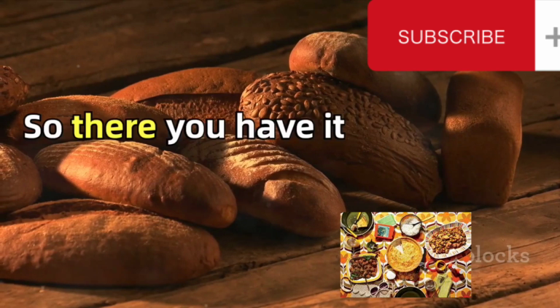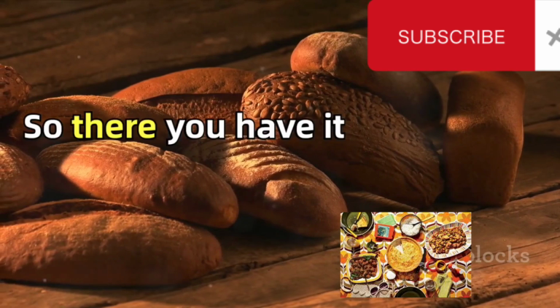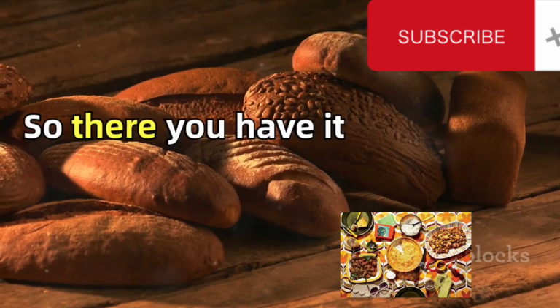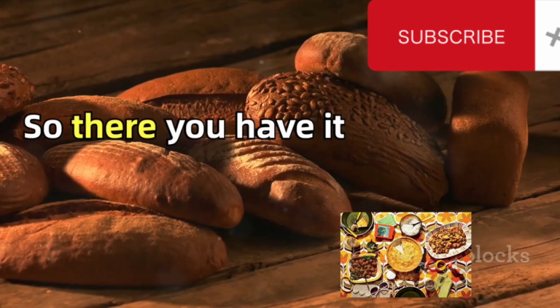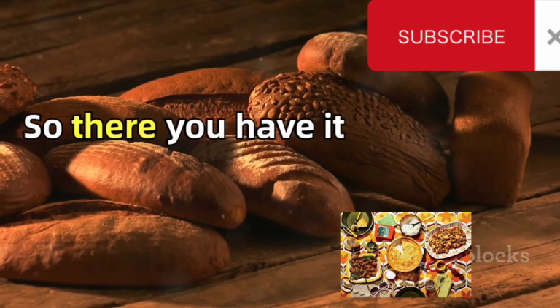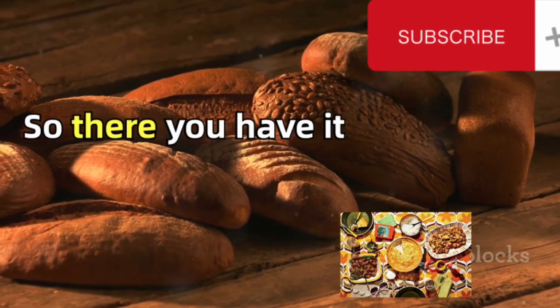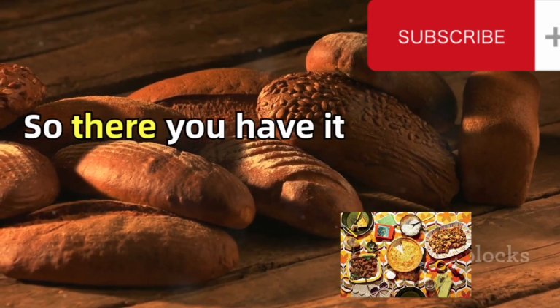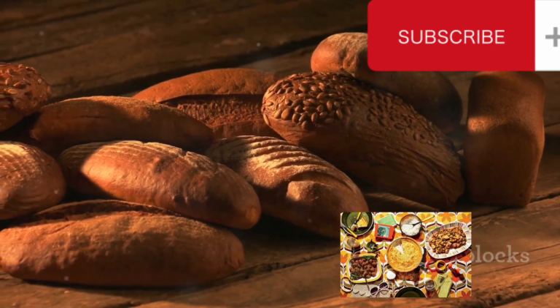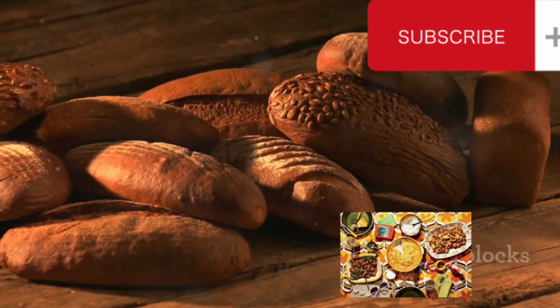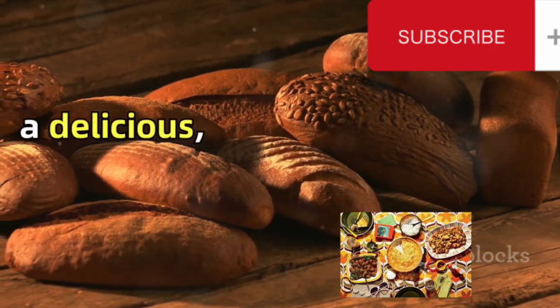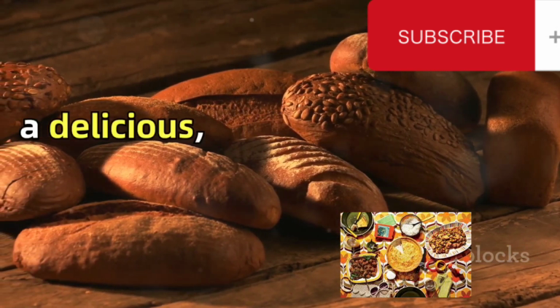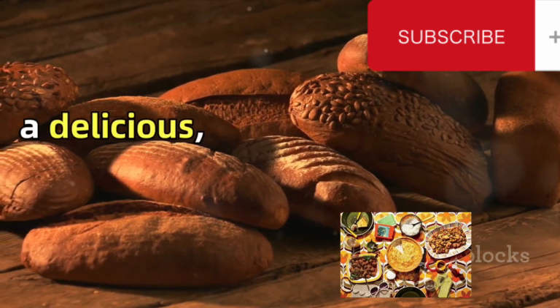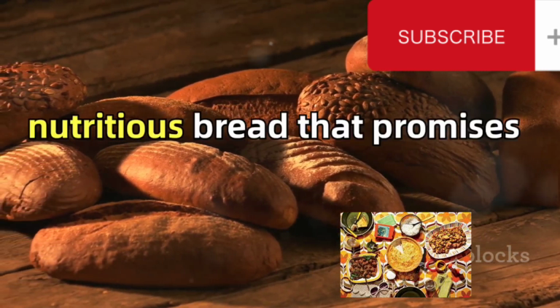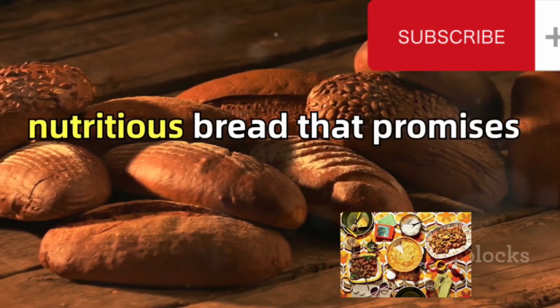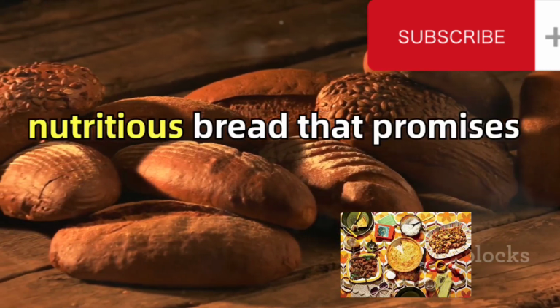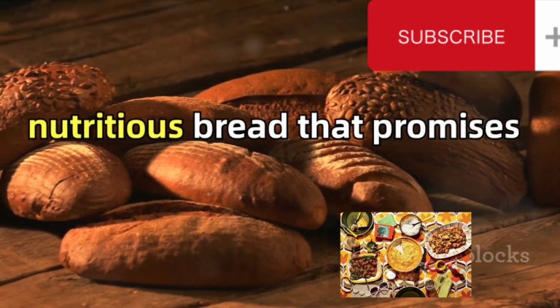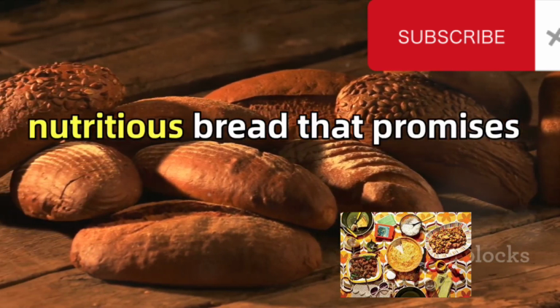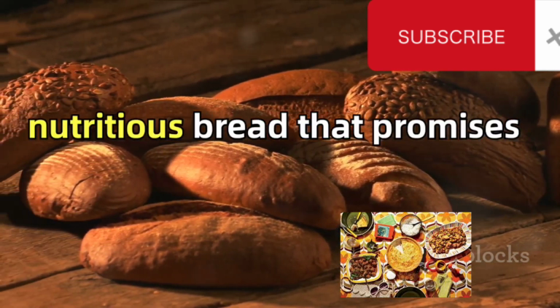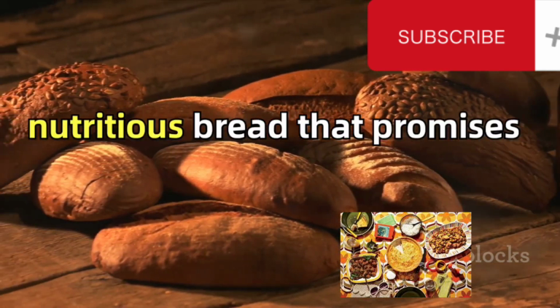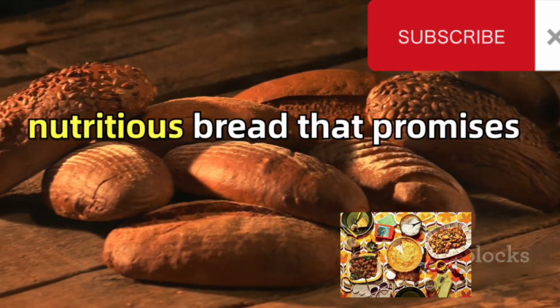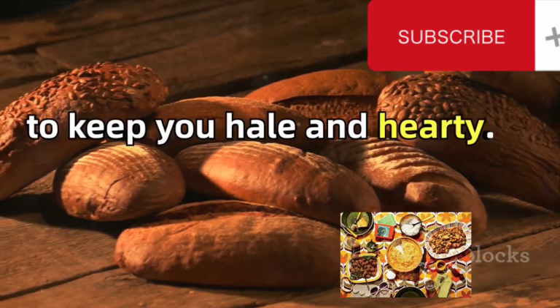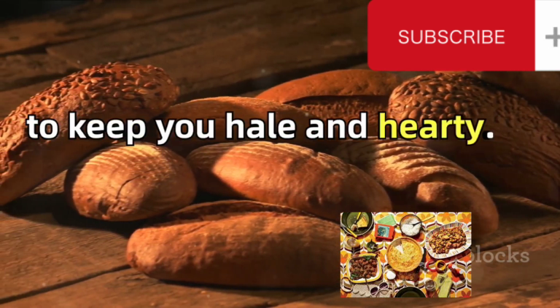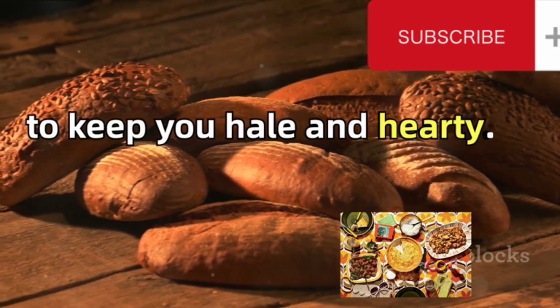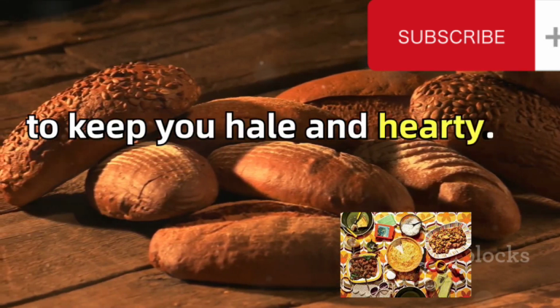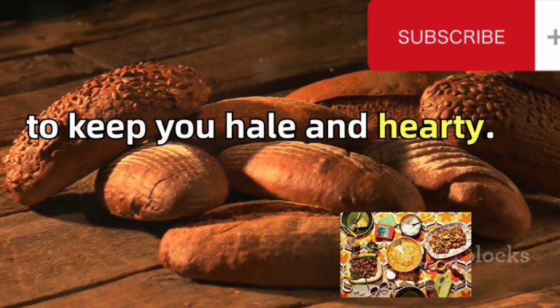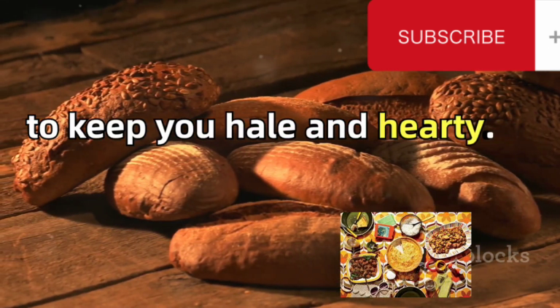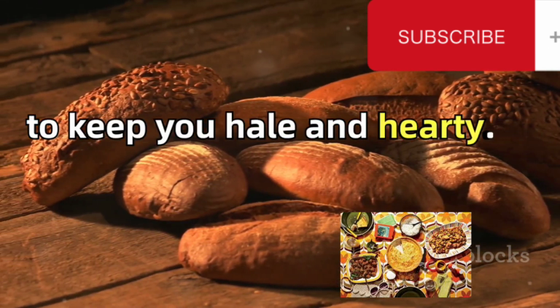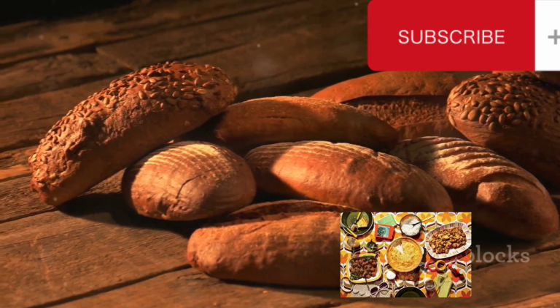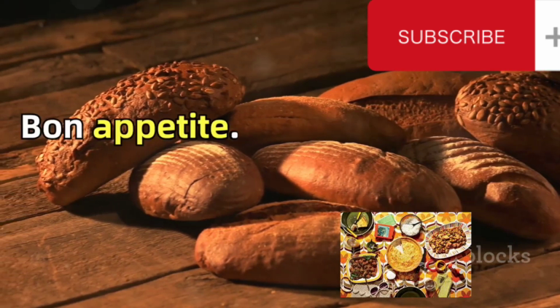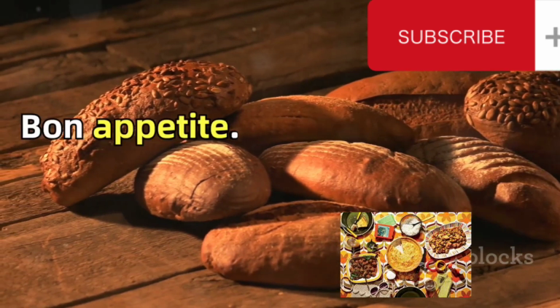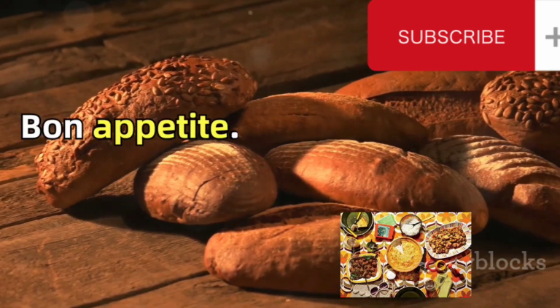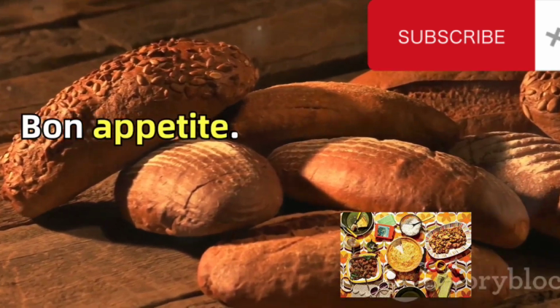So, there you have it. A delicious, nutritious bread that promises to keep you hale and hearty. Bon Appetit!